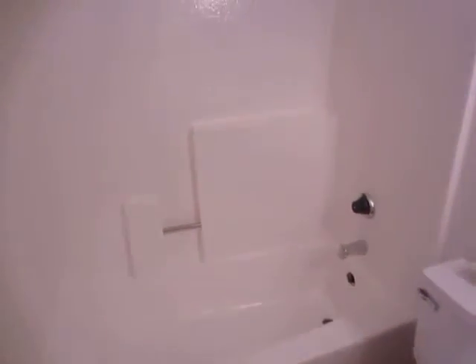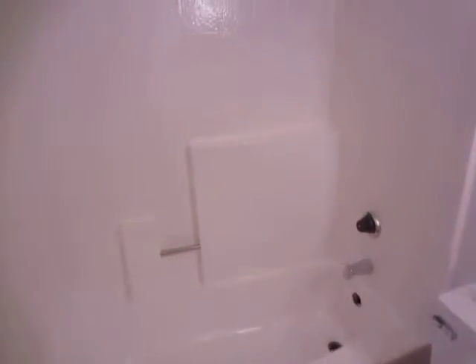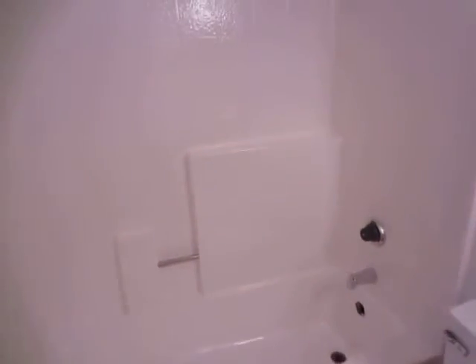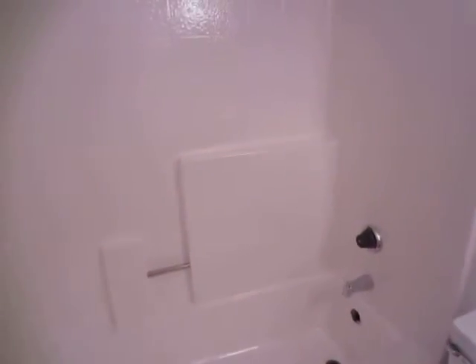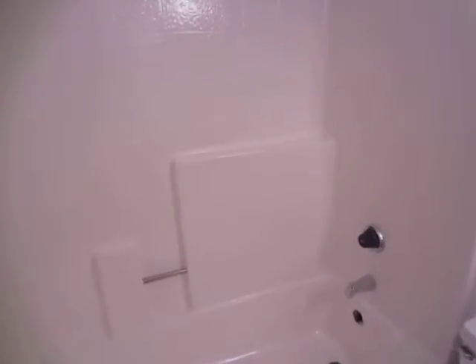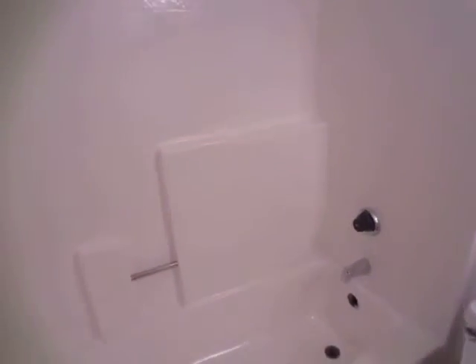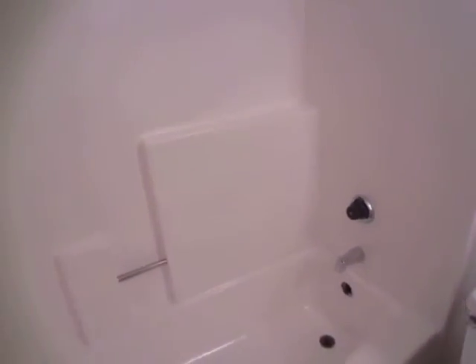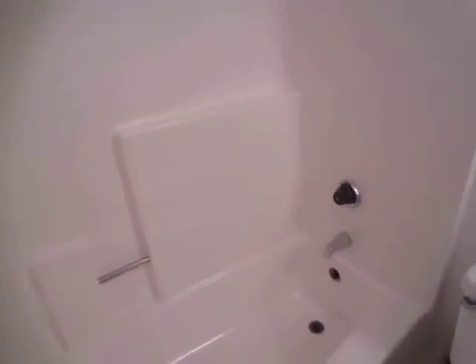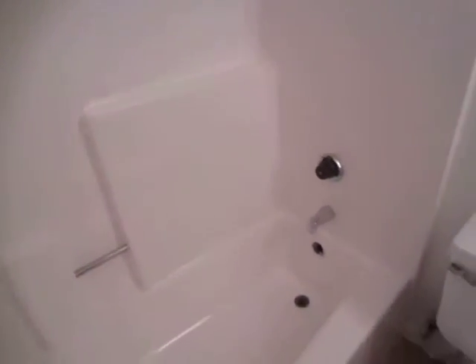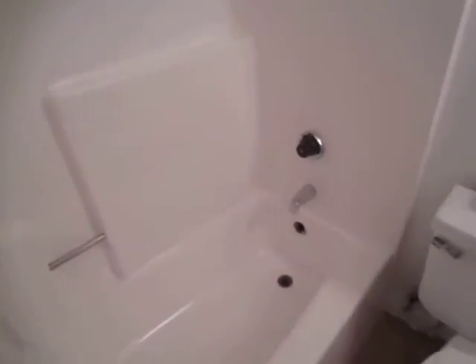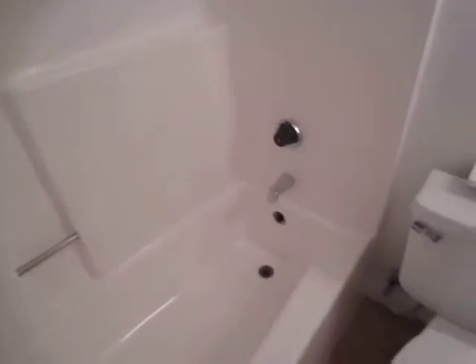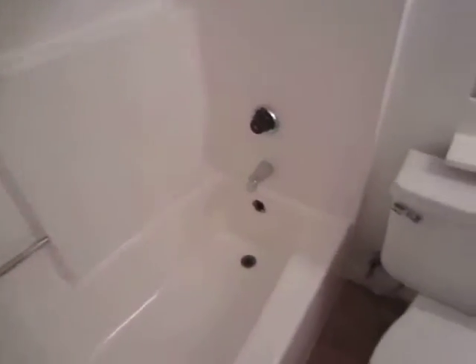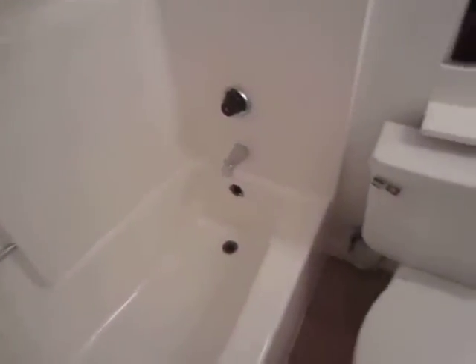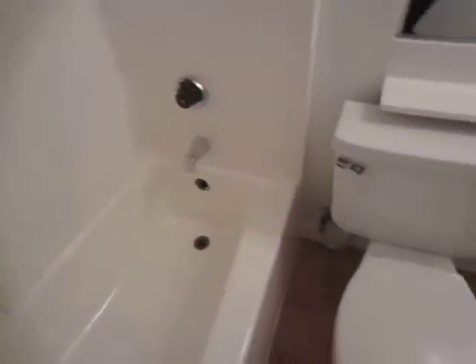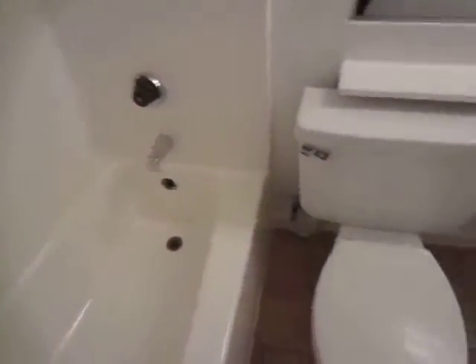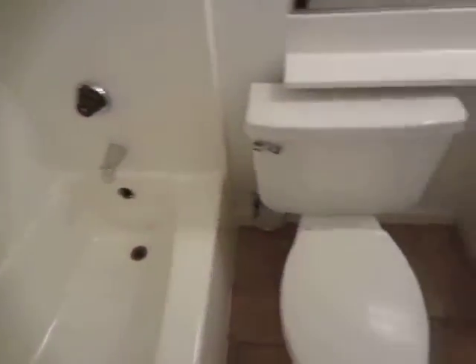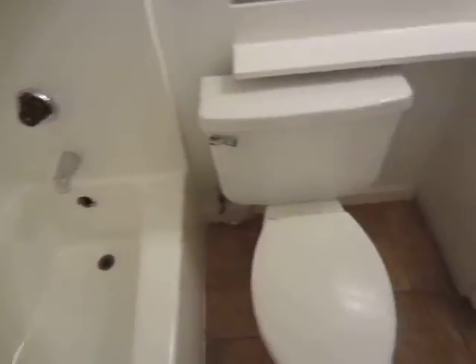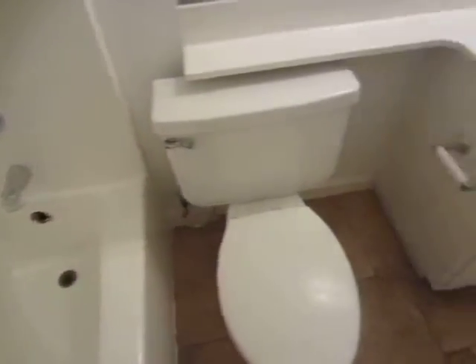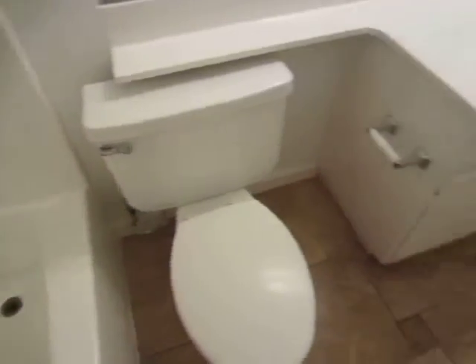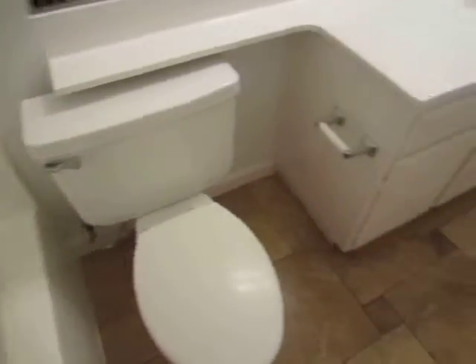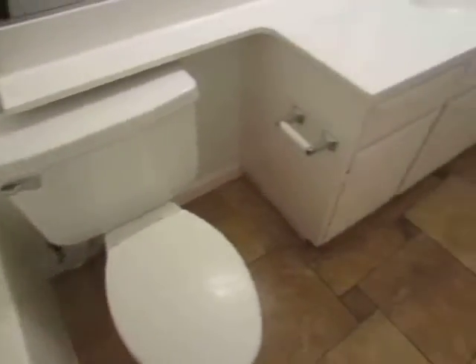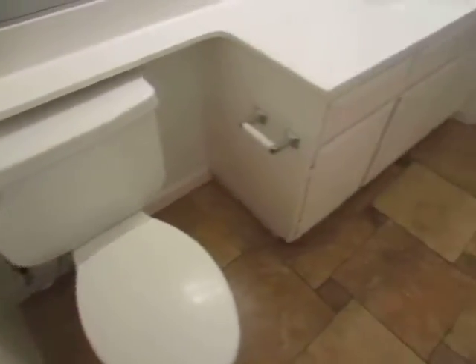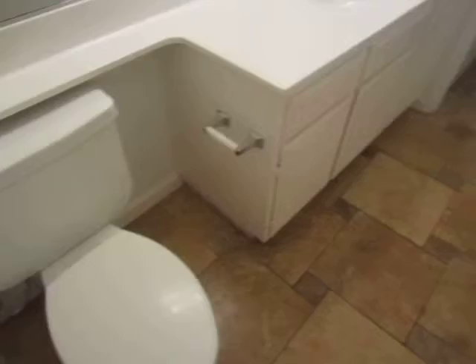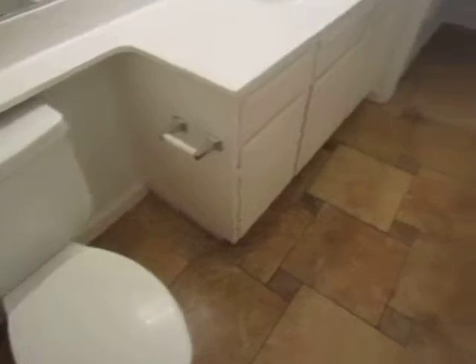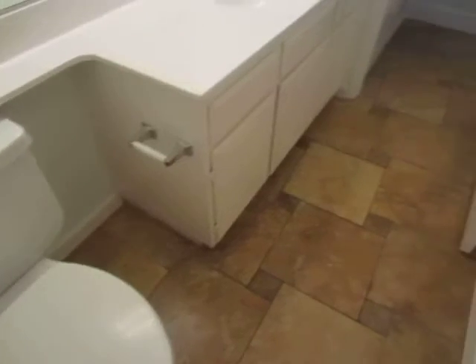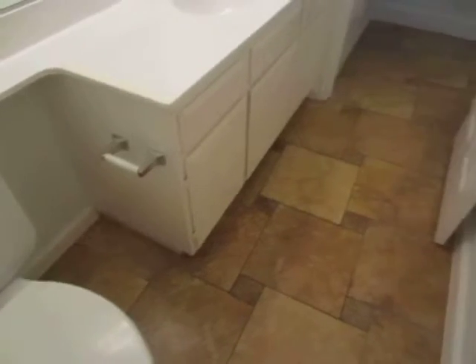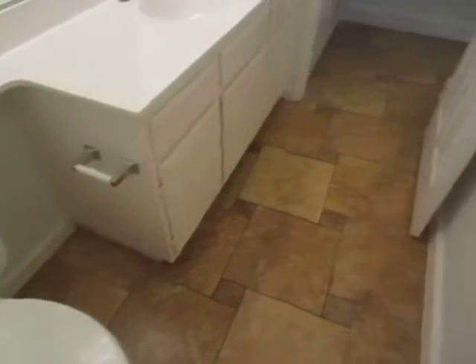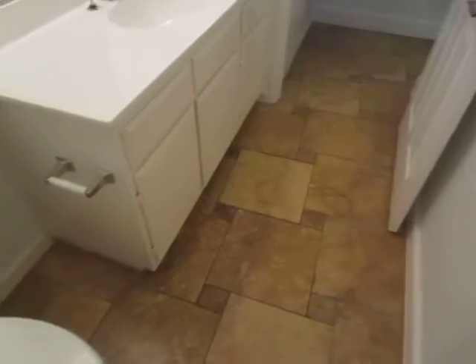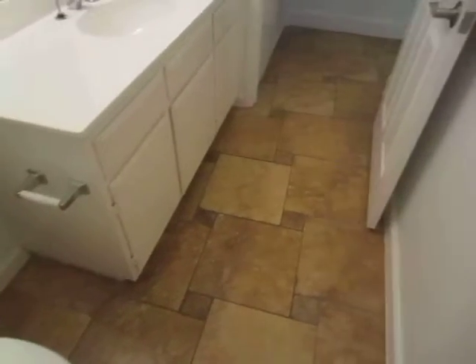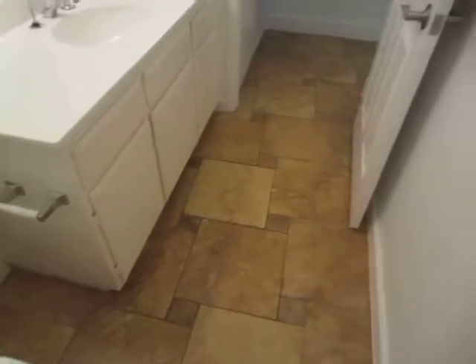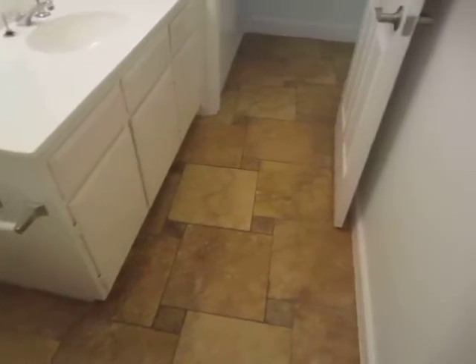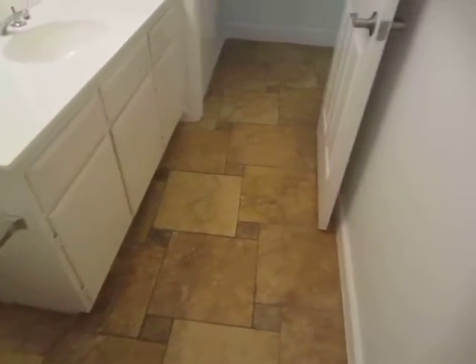The bathroom has a full tub and shower and a large vanity.